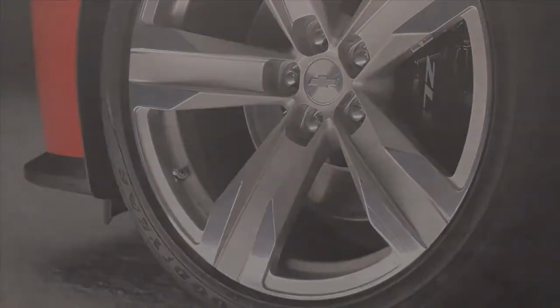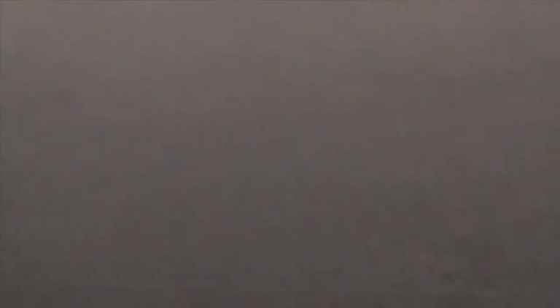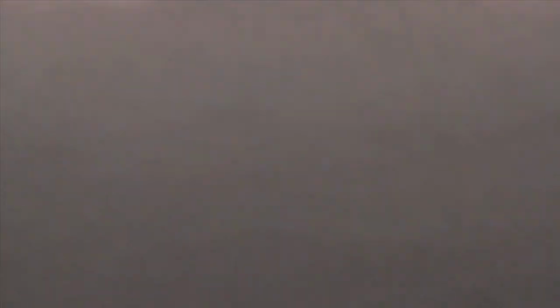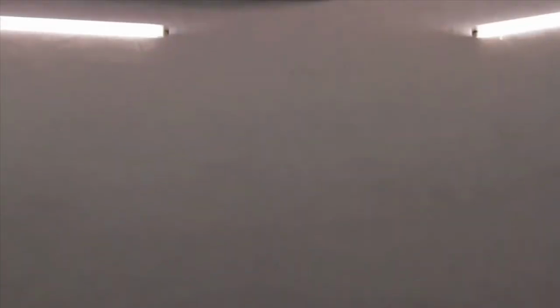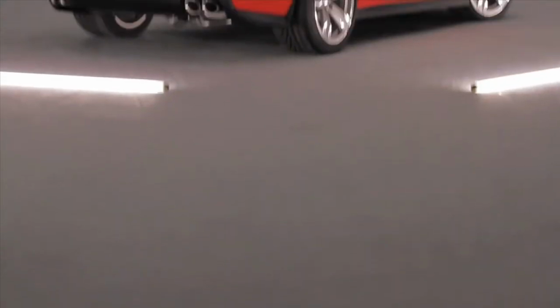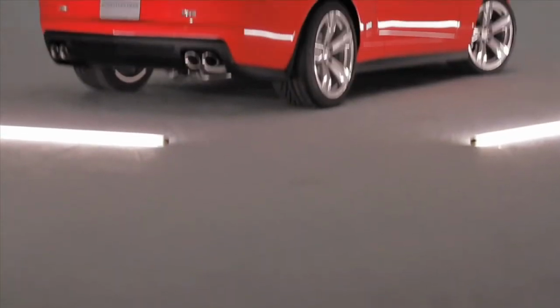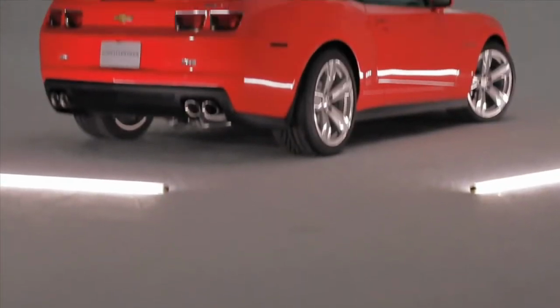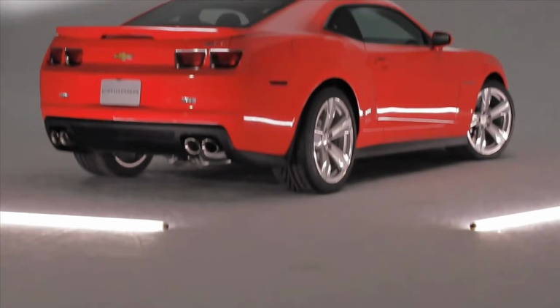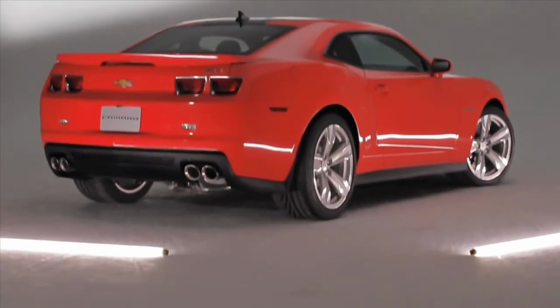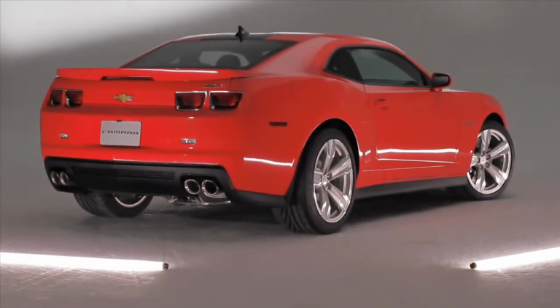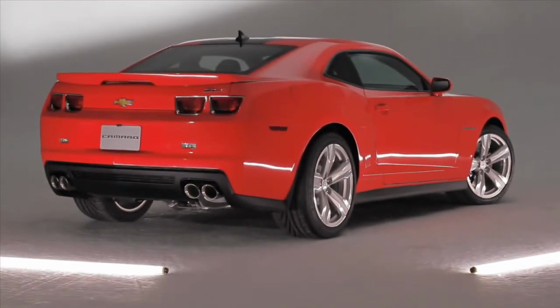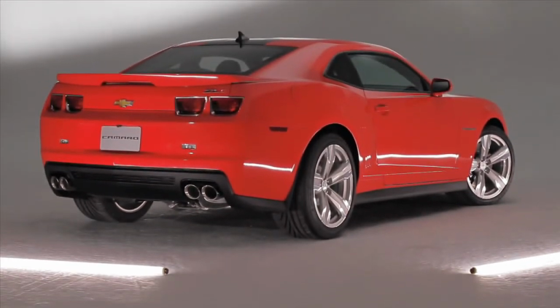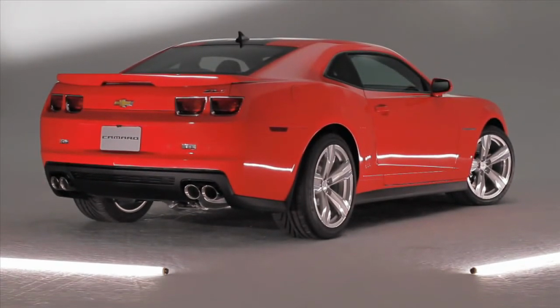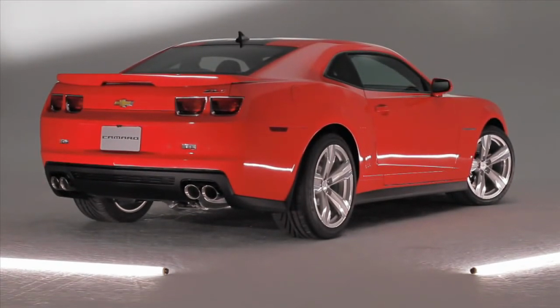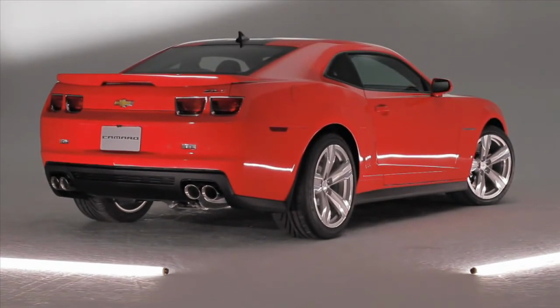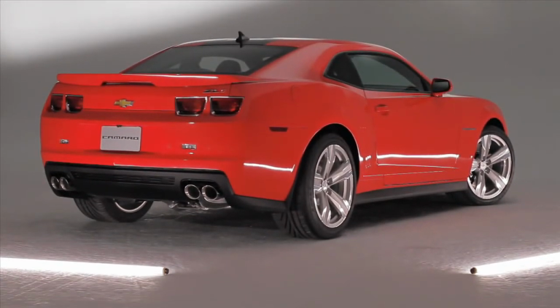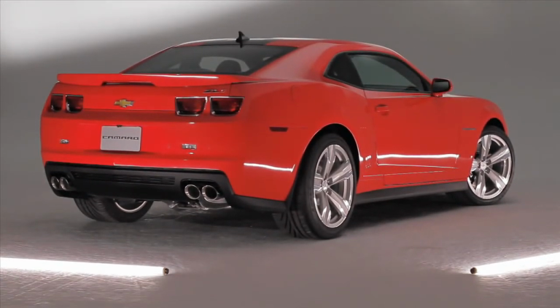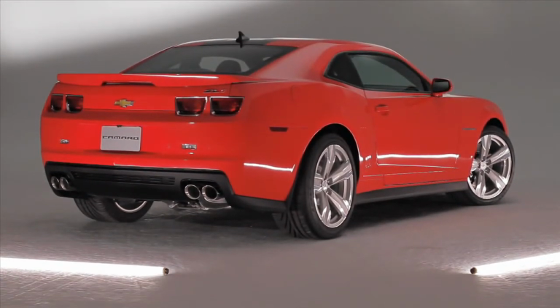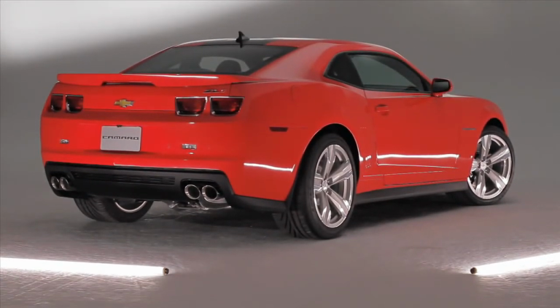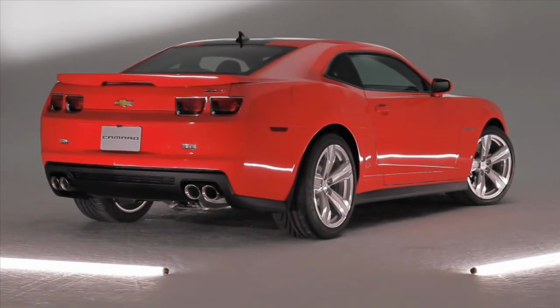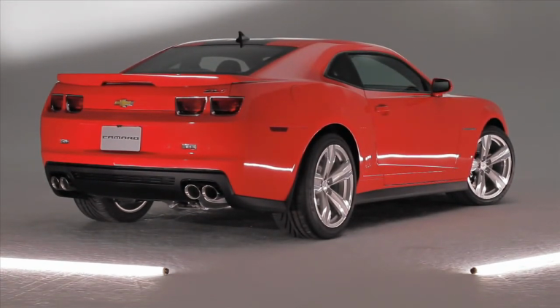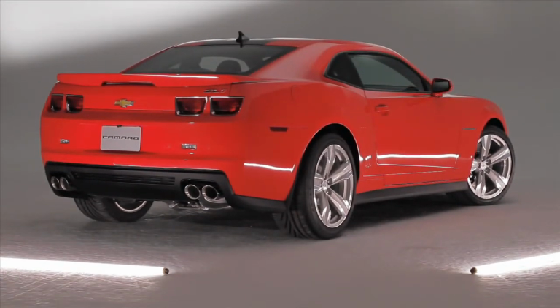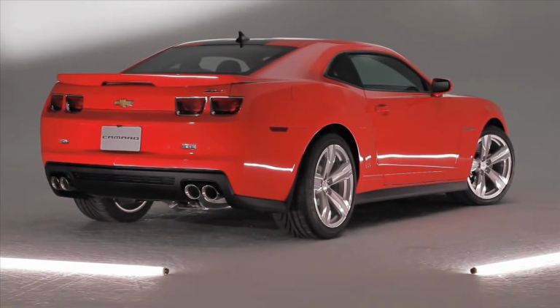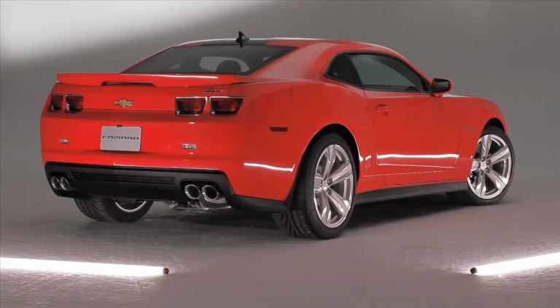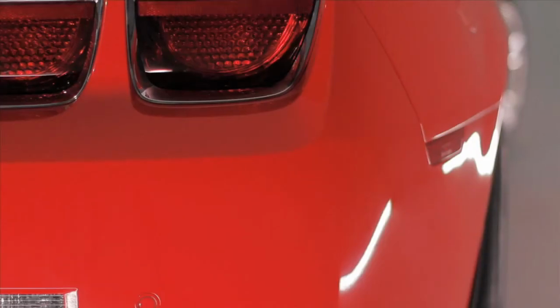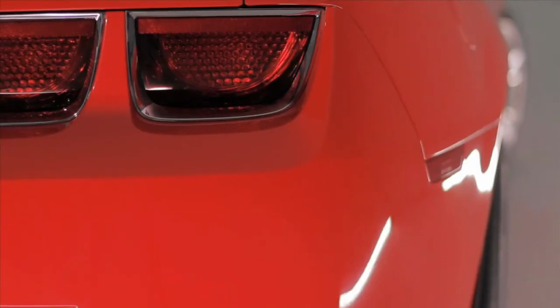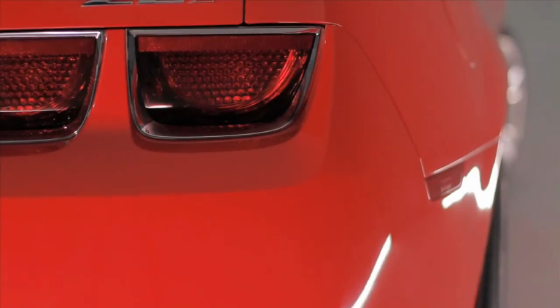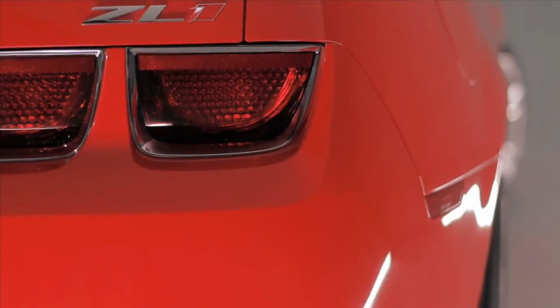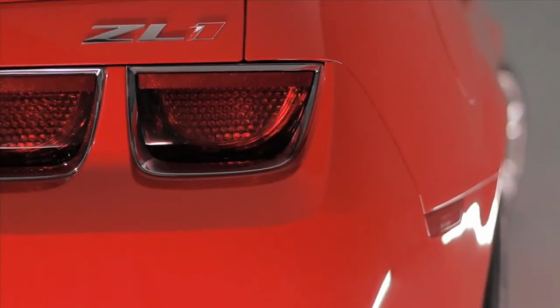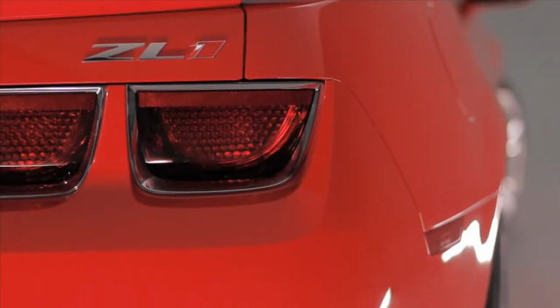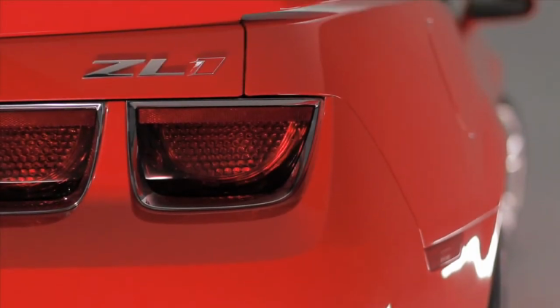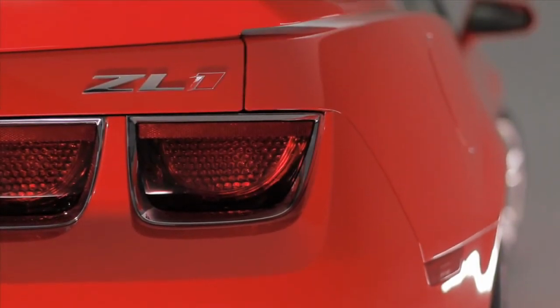But can the 2012 ZL1 put the Camaro on top of the muscle car heap? We can't wait to find out.